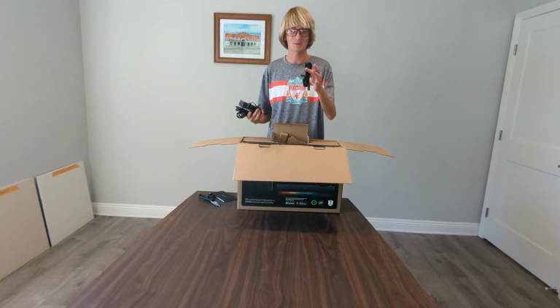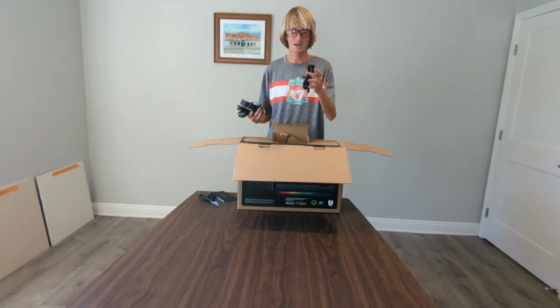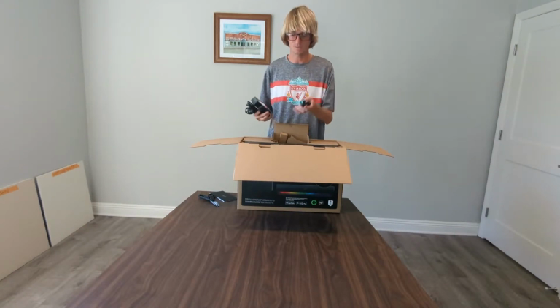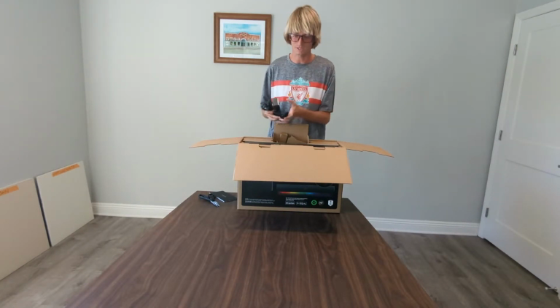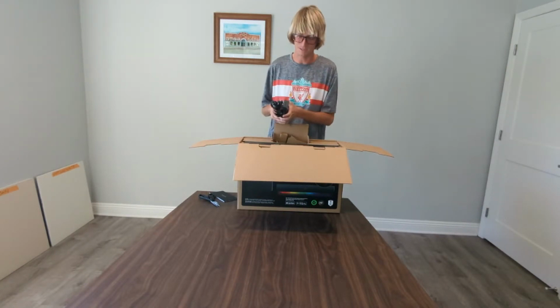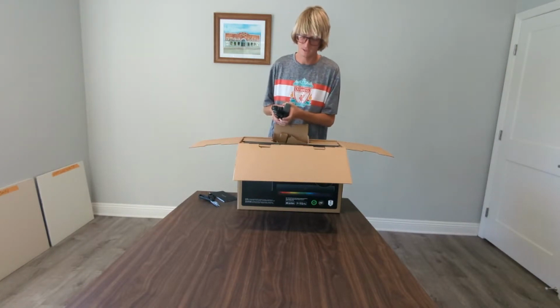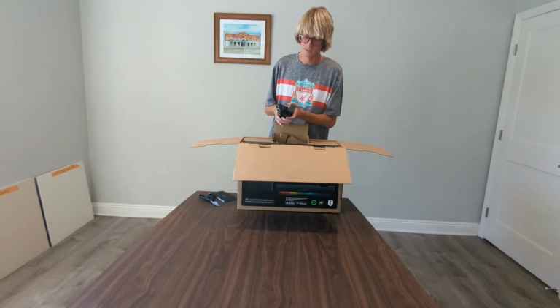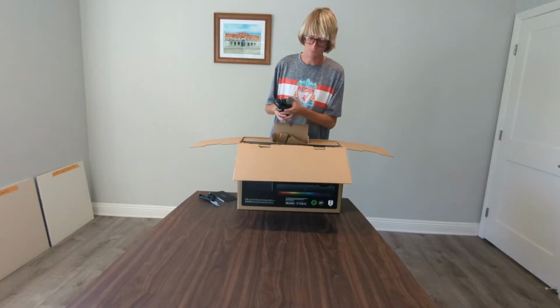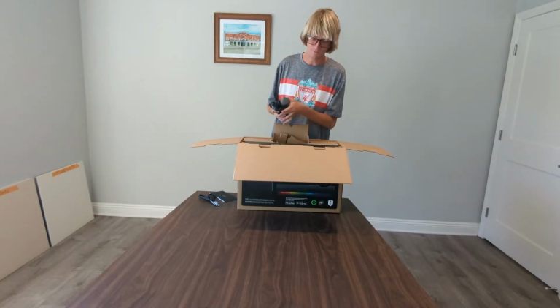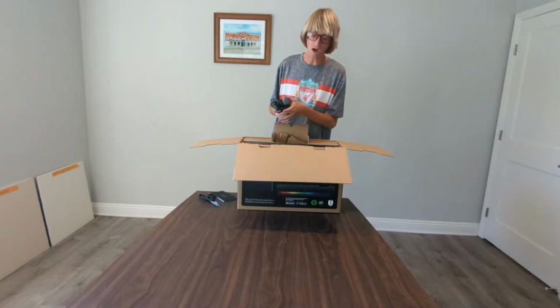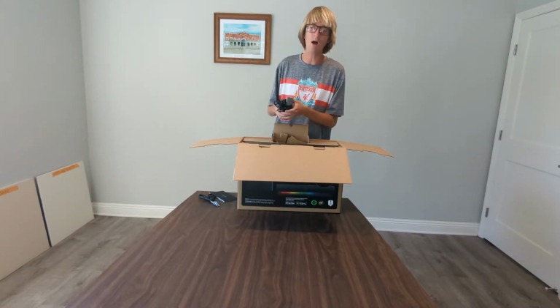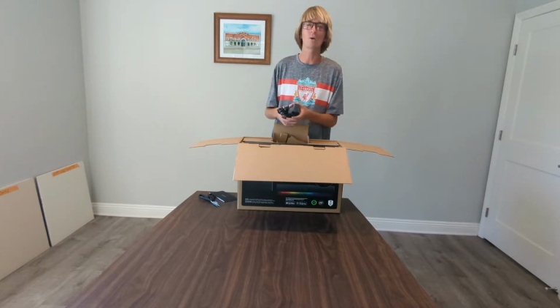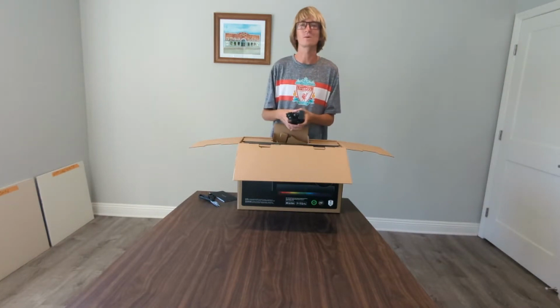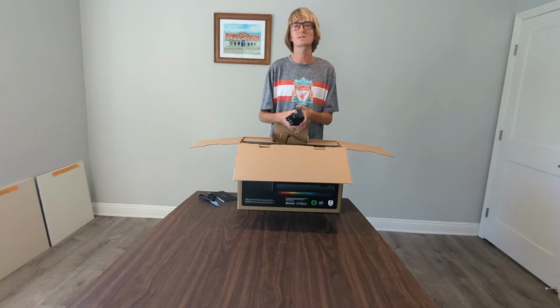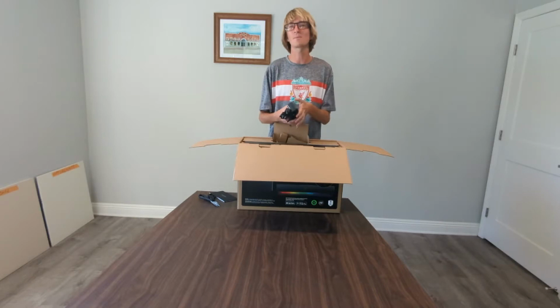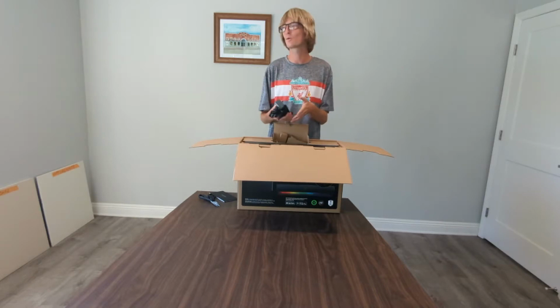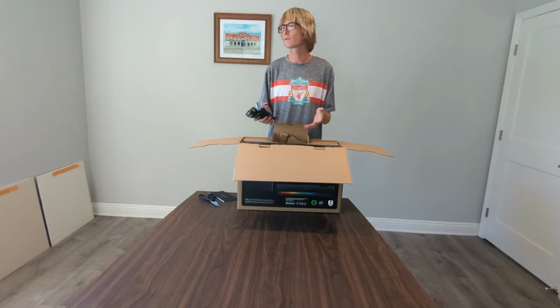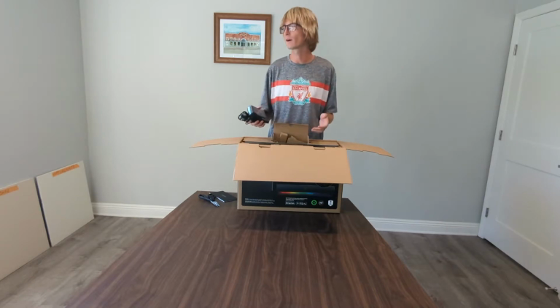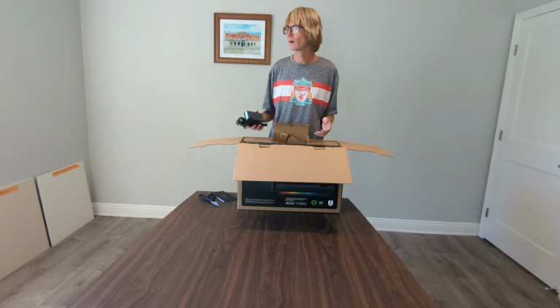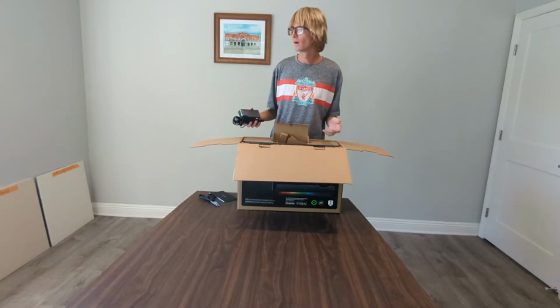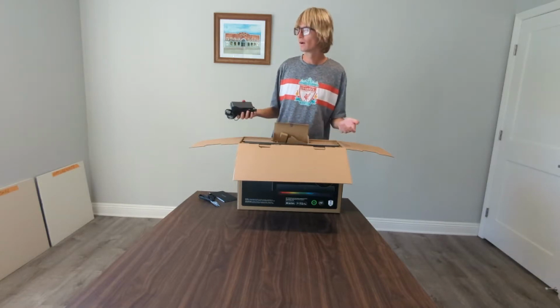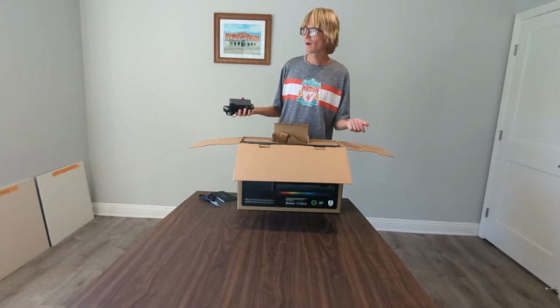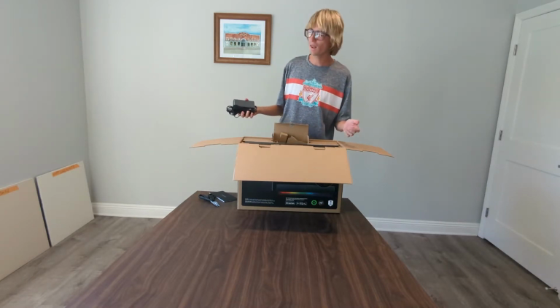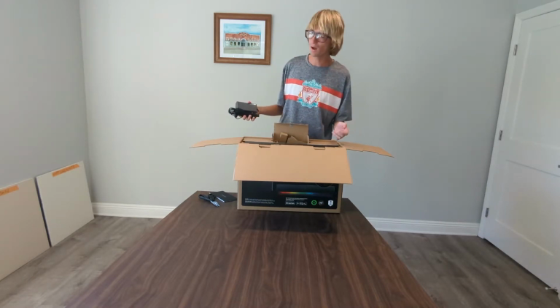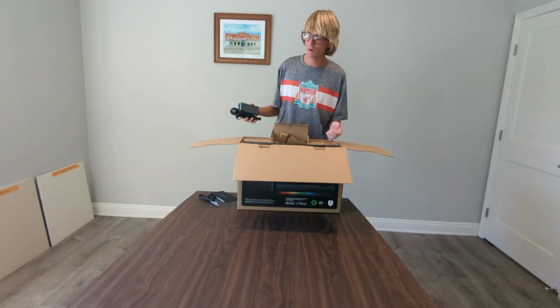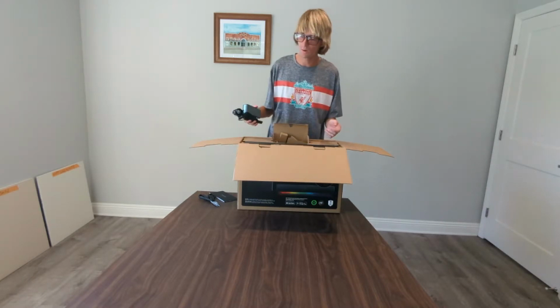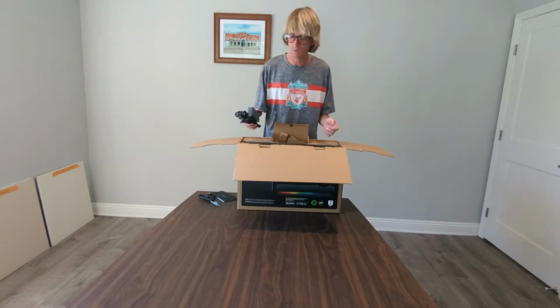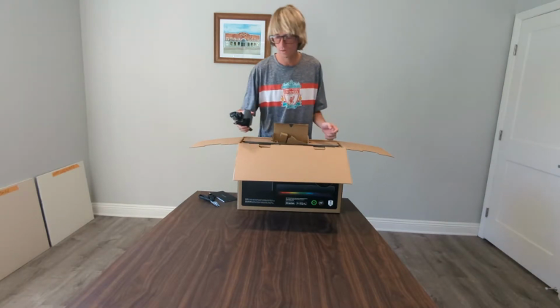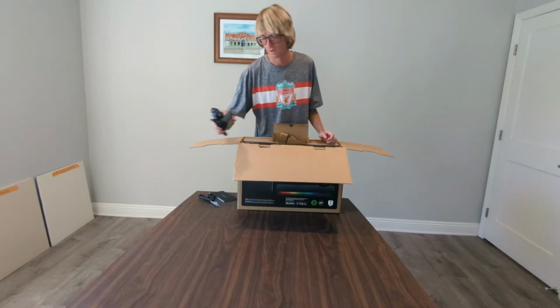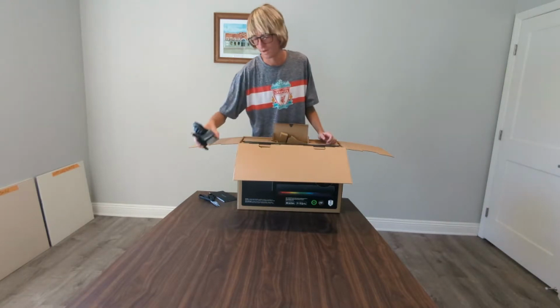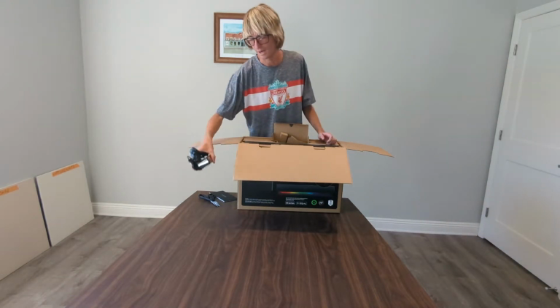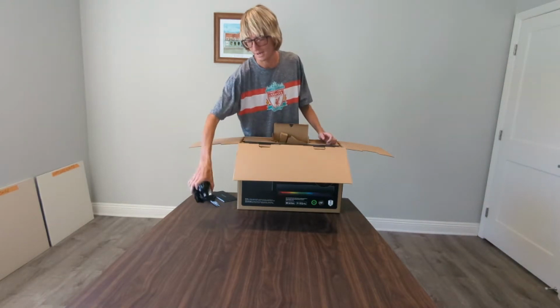We've got USB. And — subwoofer! Hello. All right, so we've got all the cables and all that stuff.